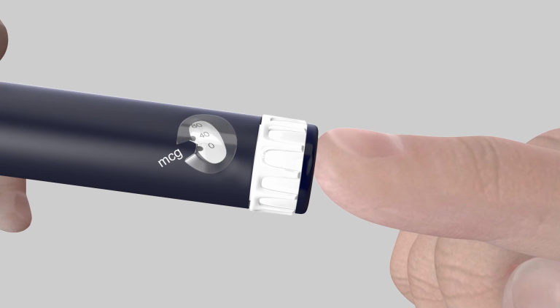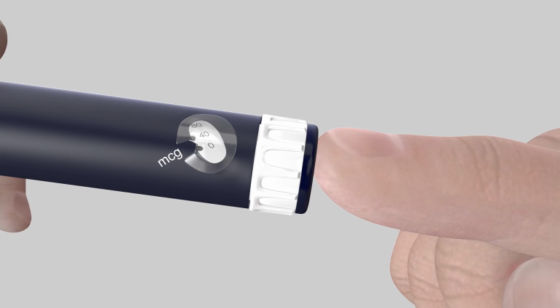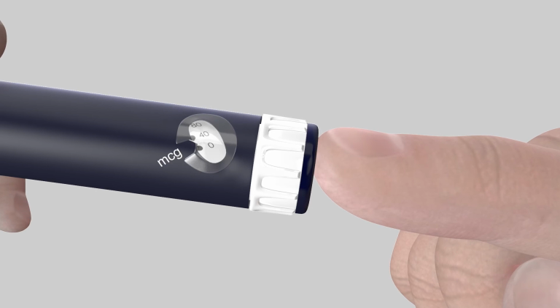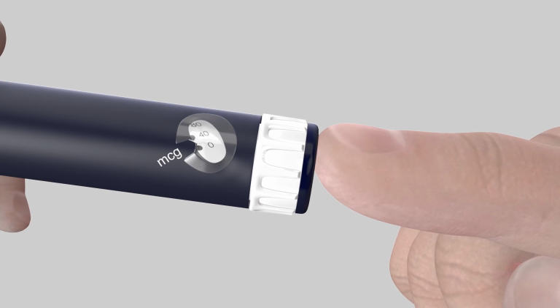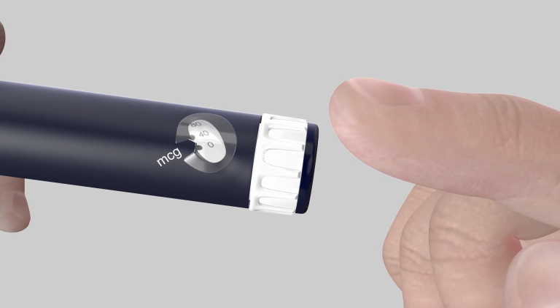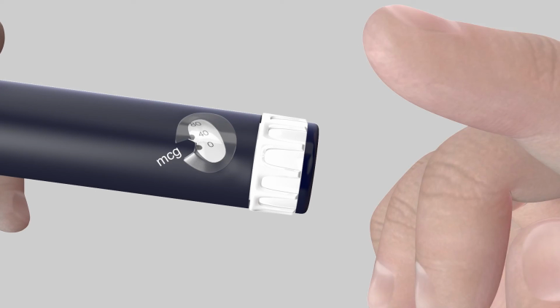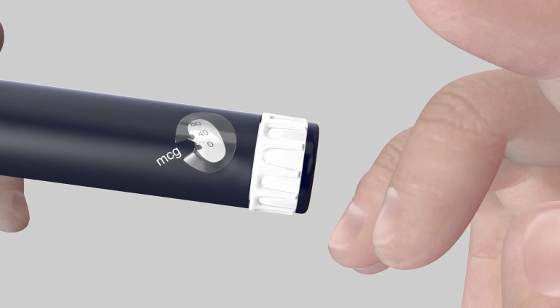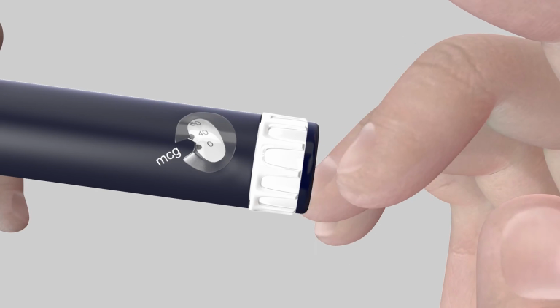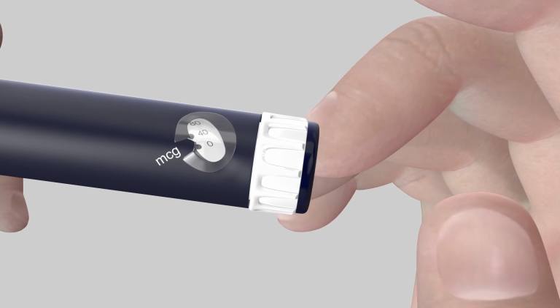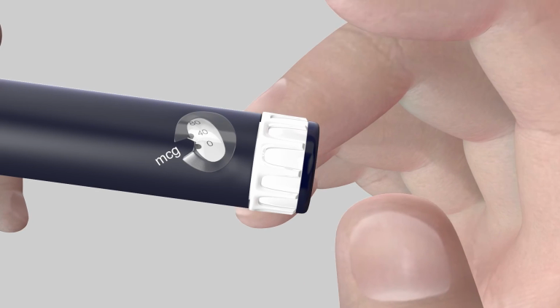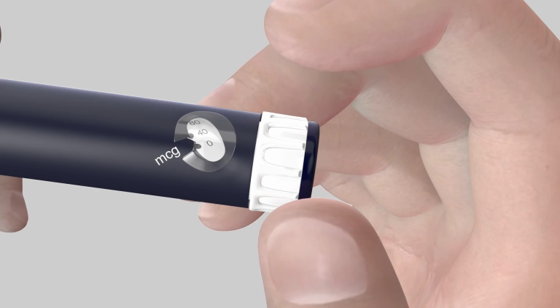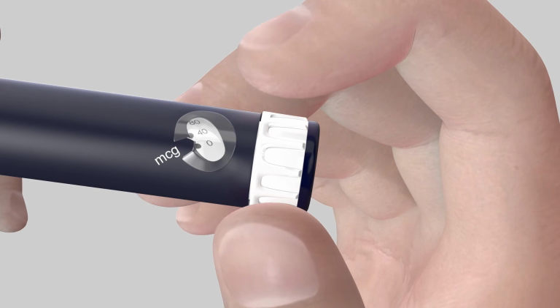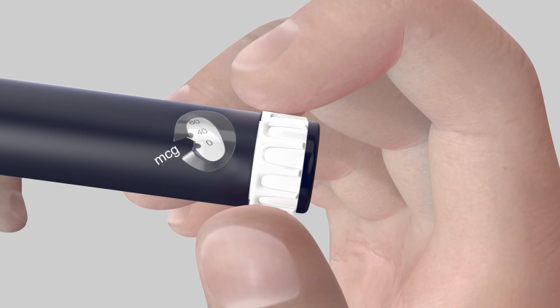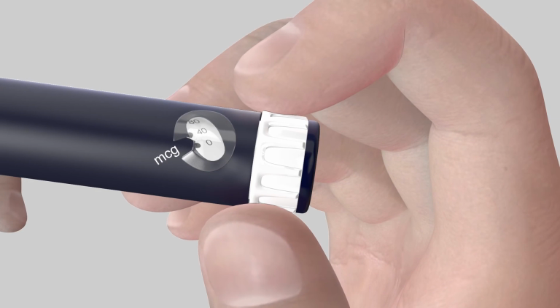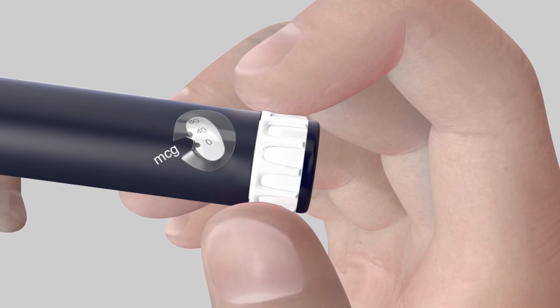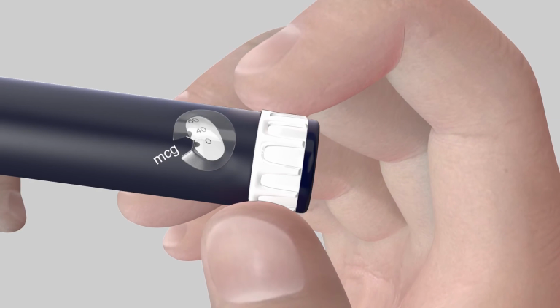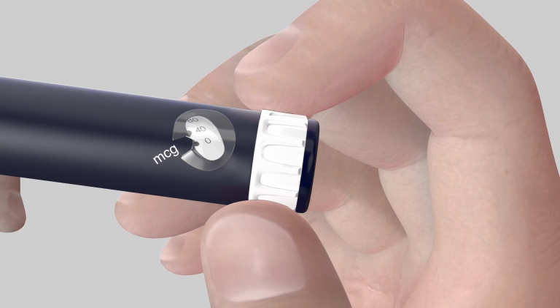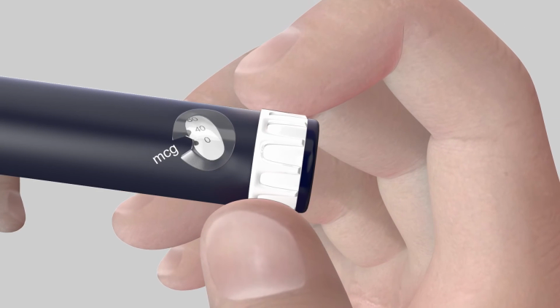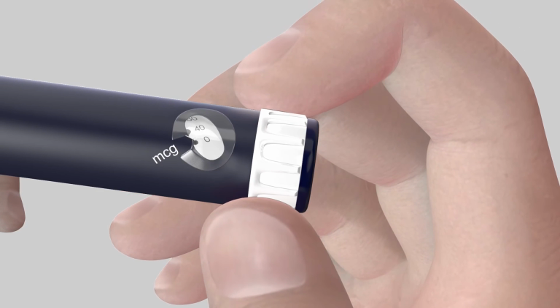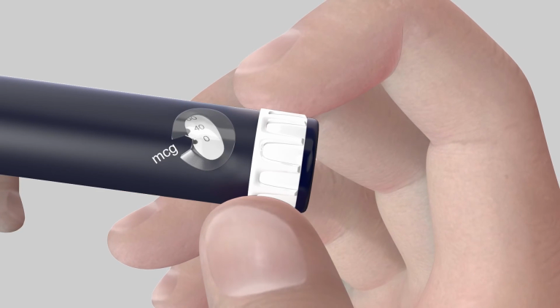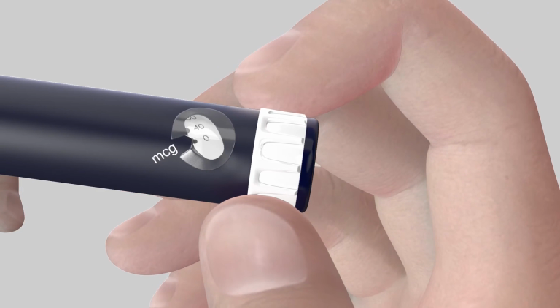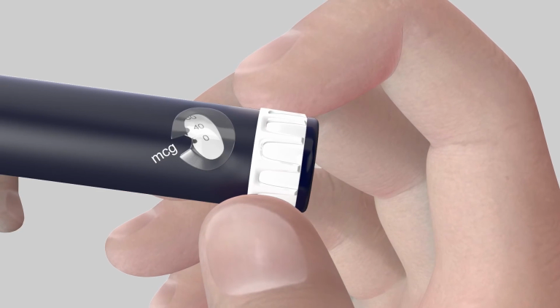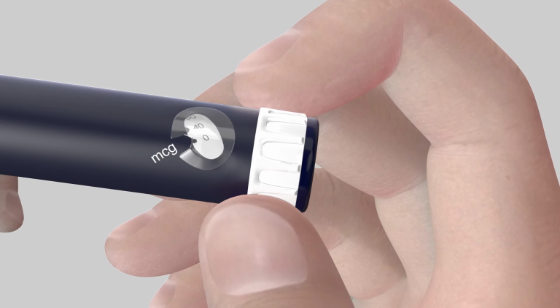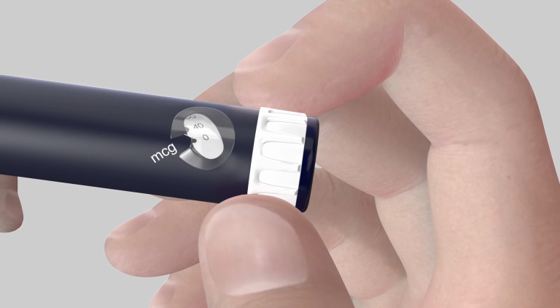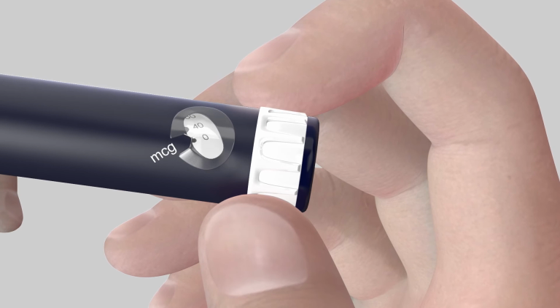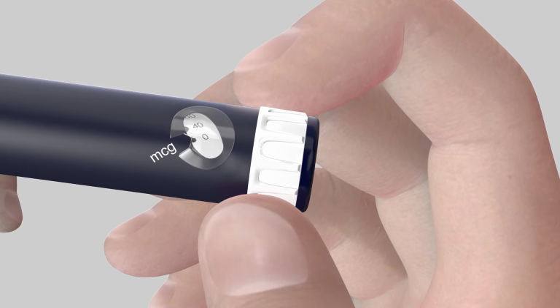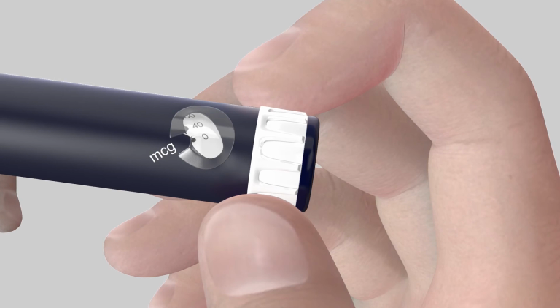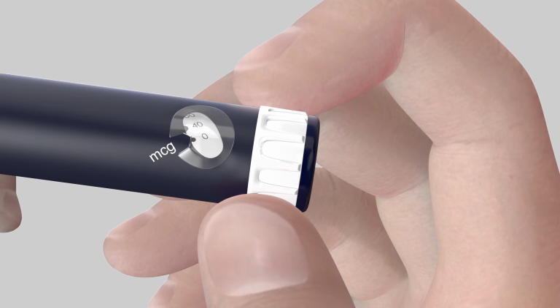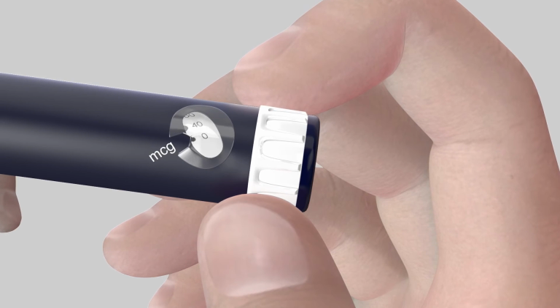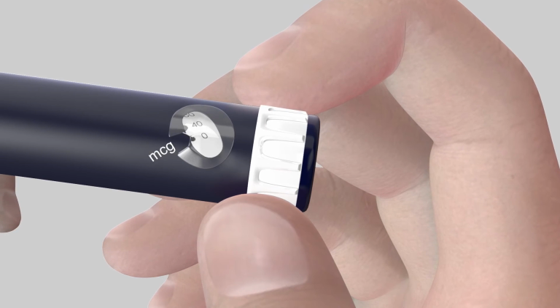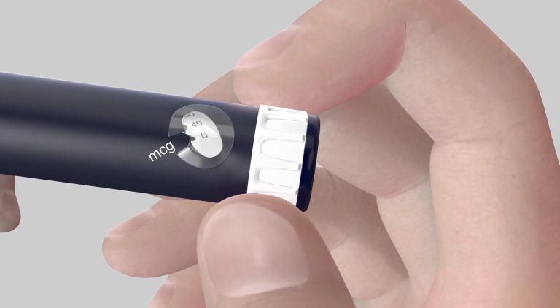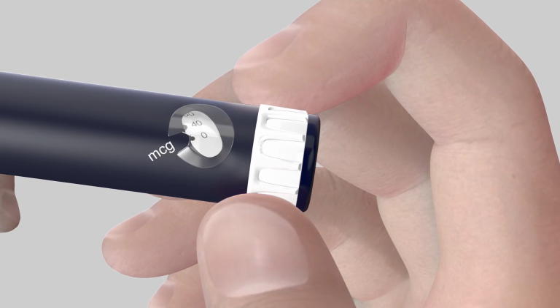Reset the dial to zero without dispensing any medication. You will hear a click when resetting the dial to zero. The correct dose can now be redialed.